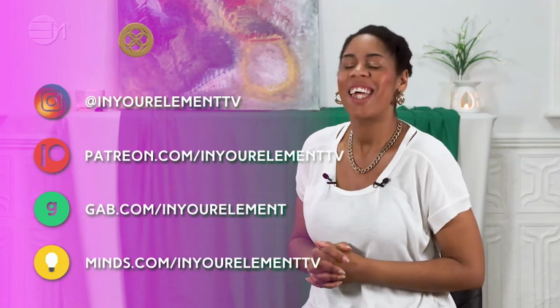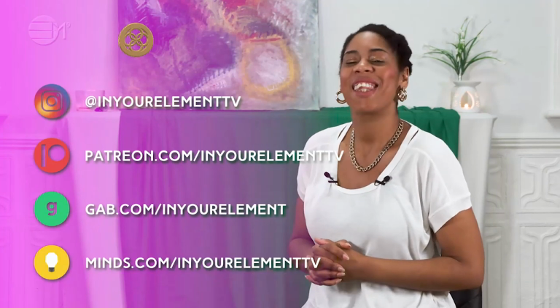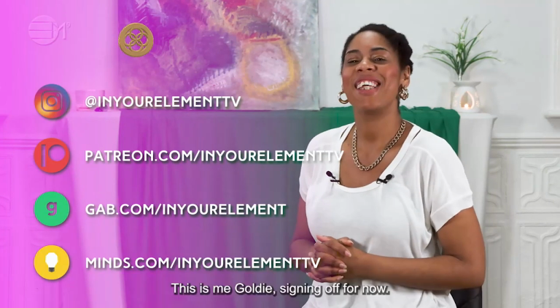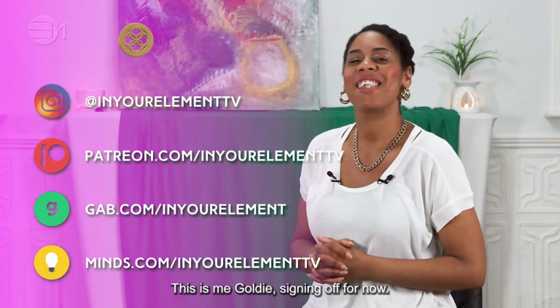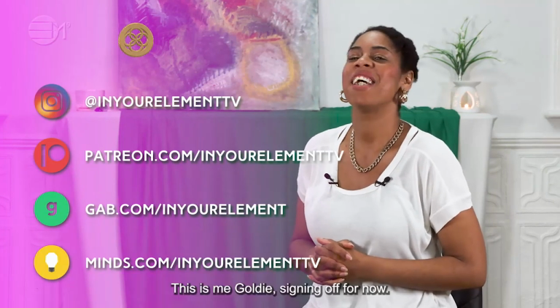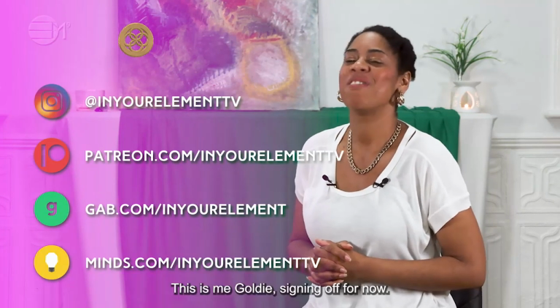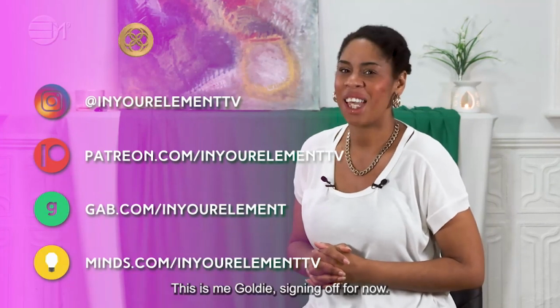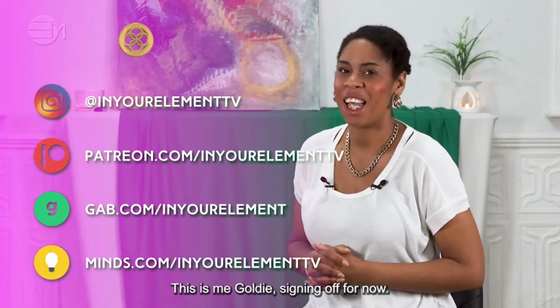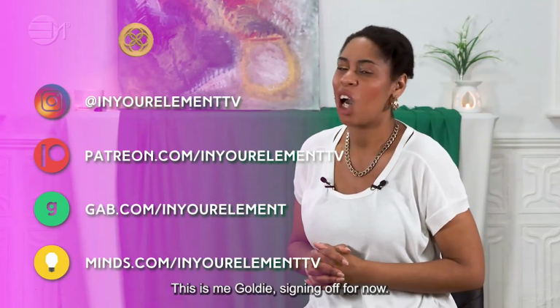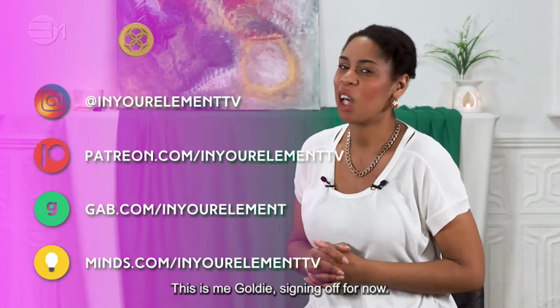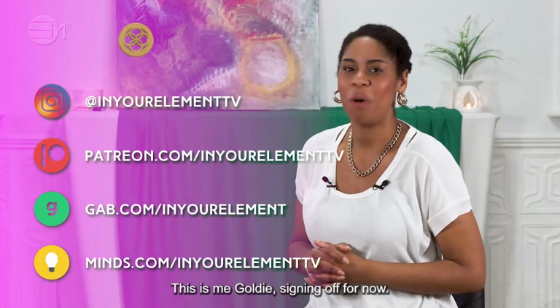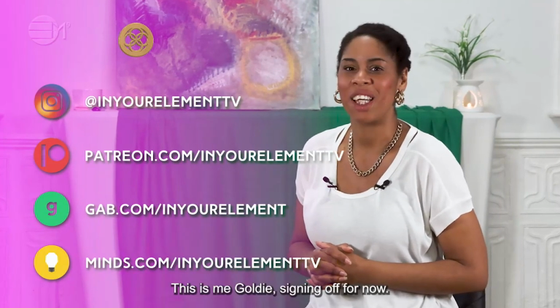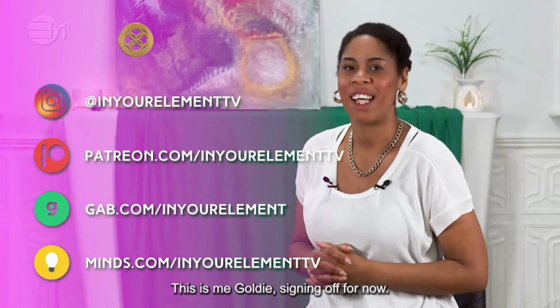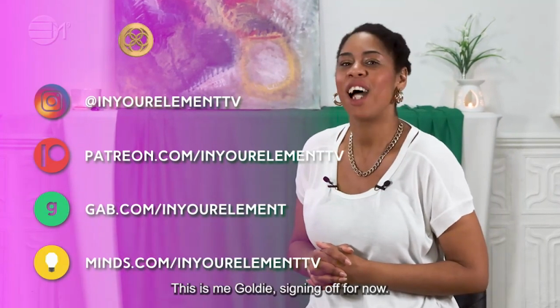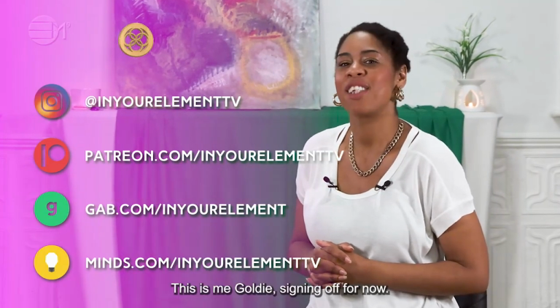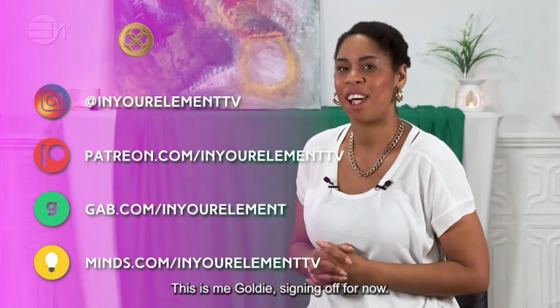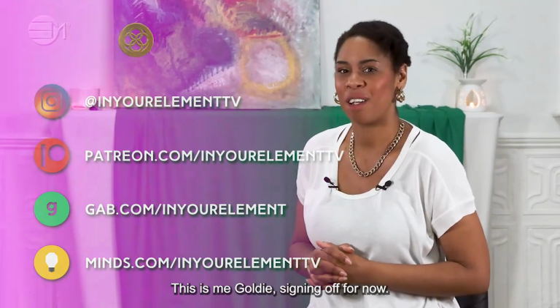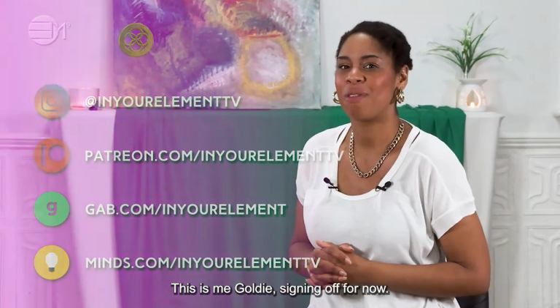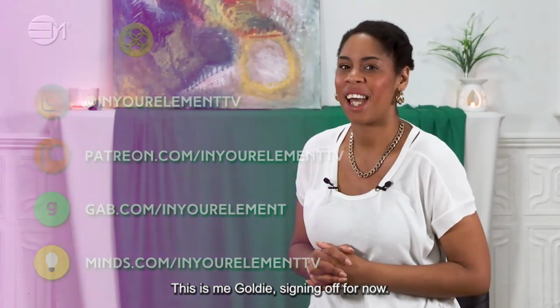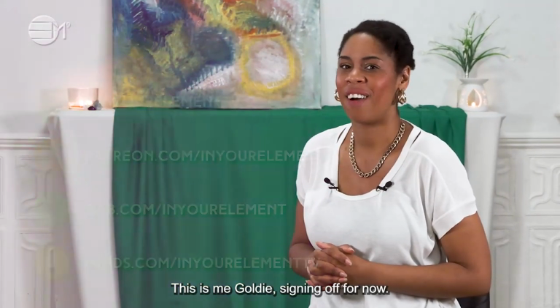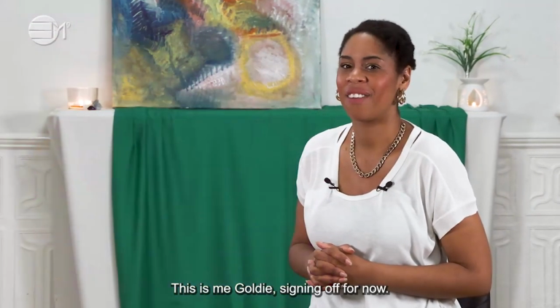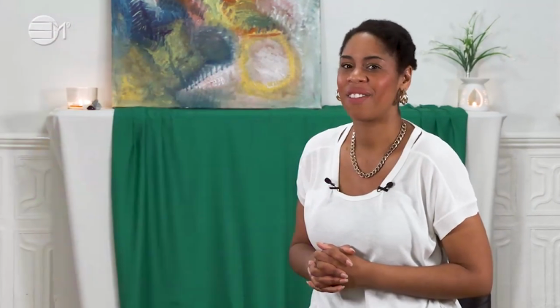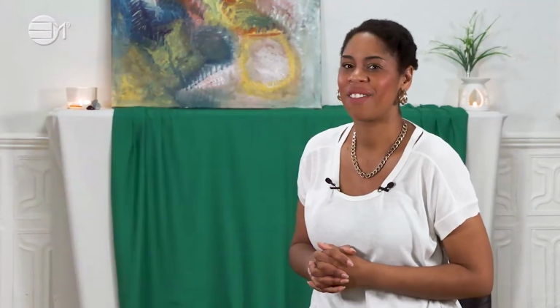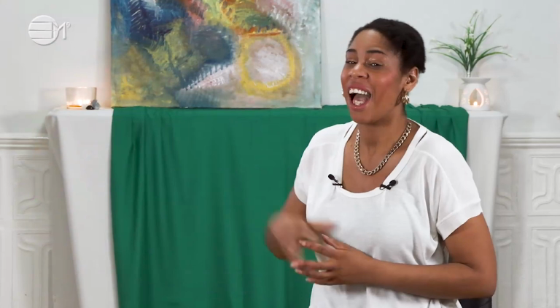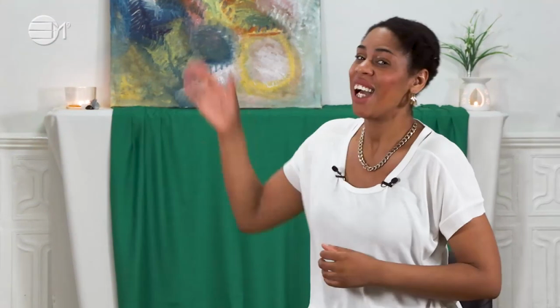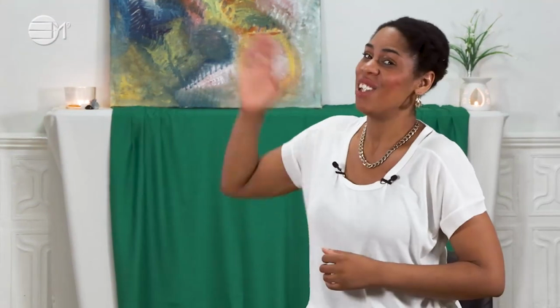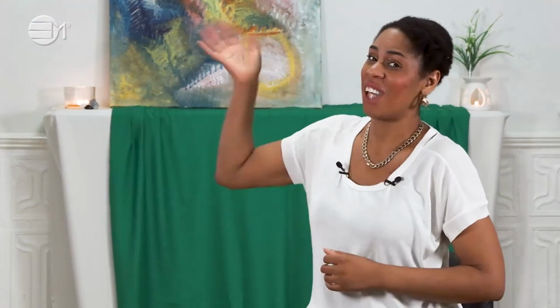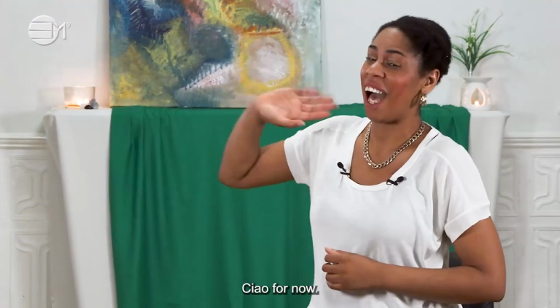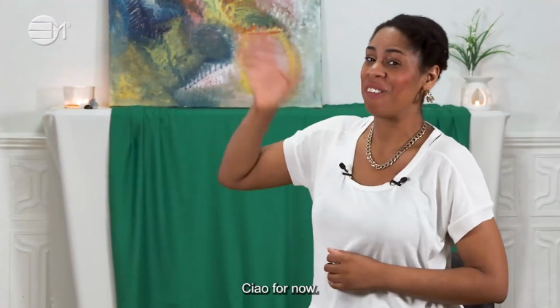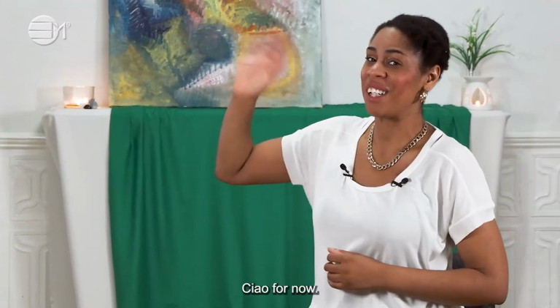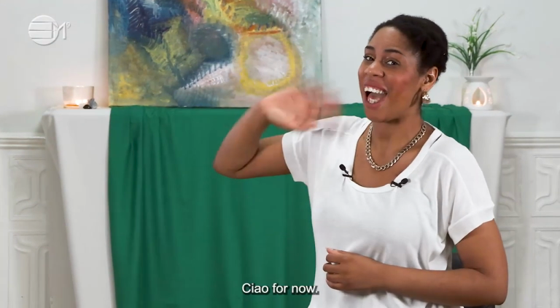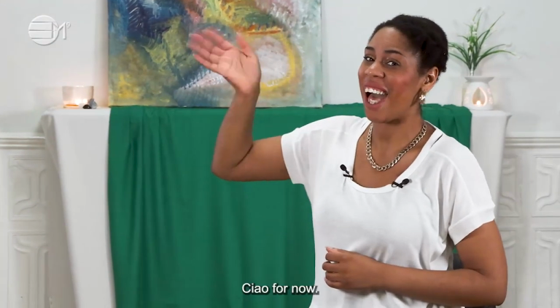This is me, Goldie, signing off for now. Ciao for now!